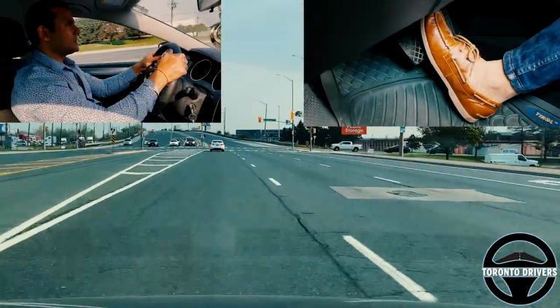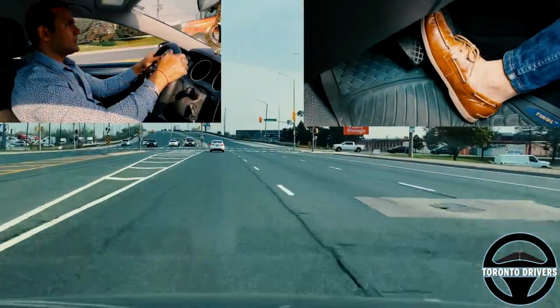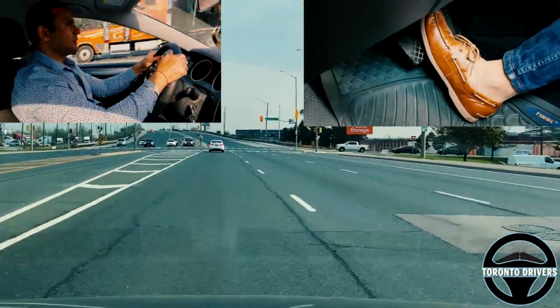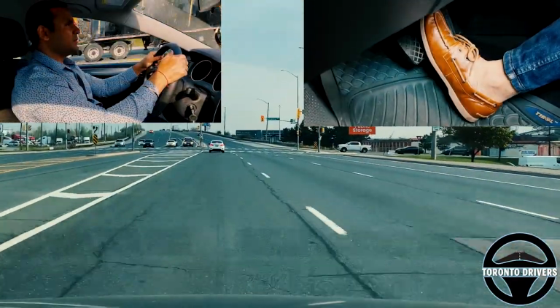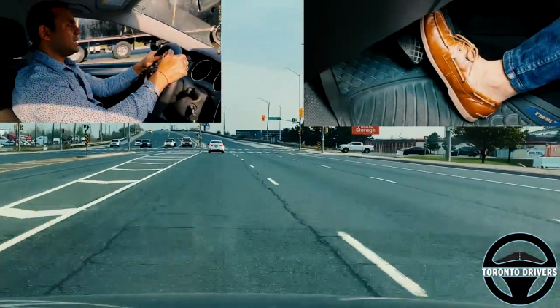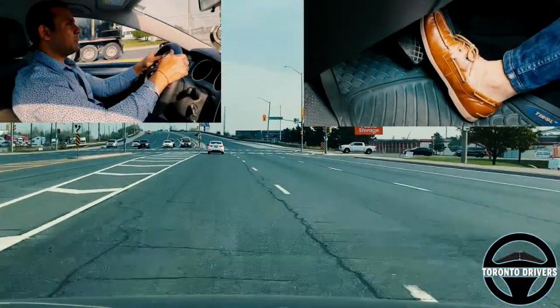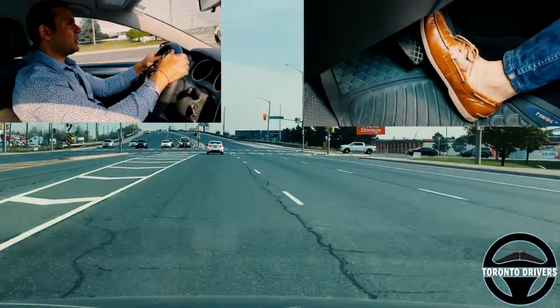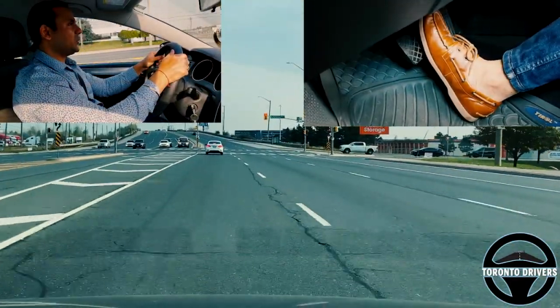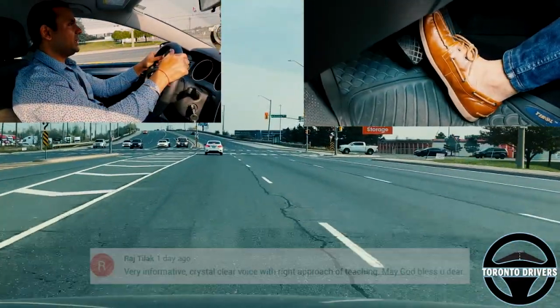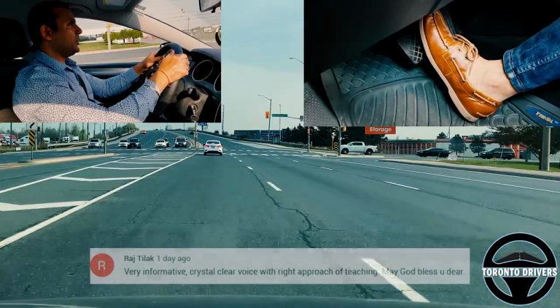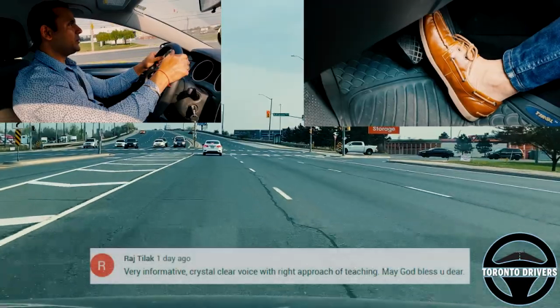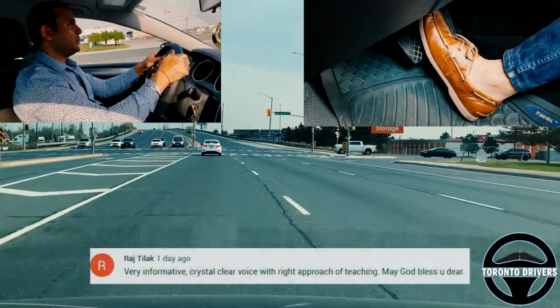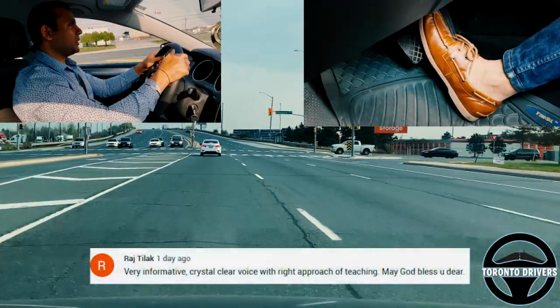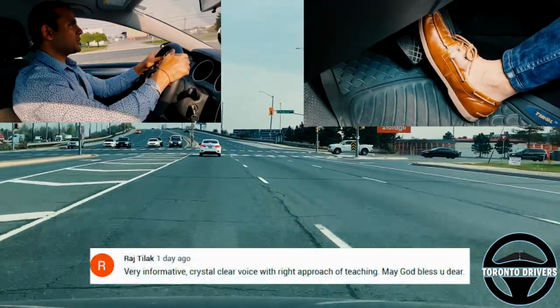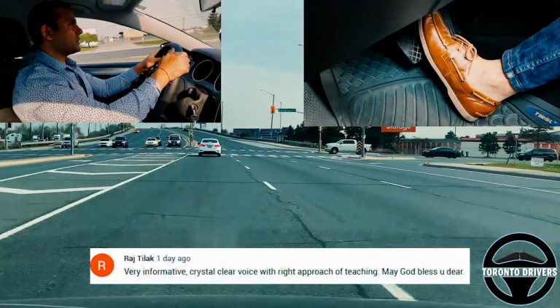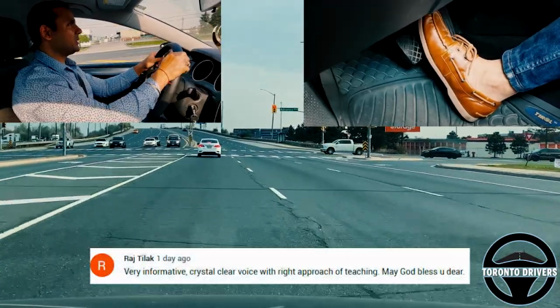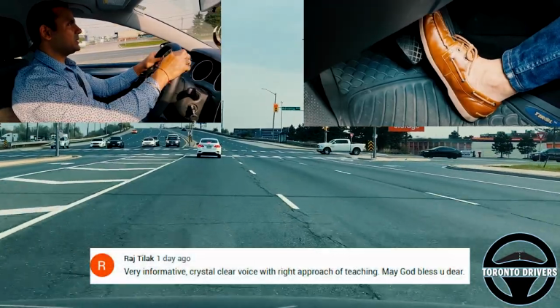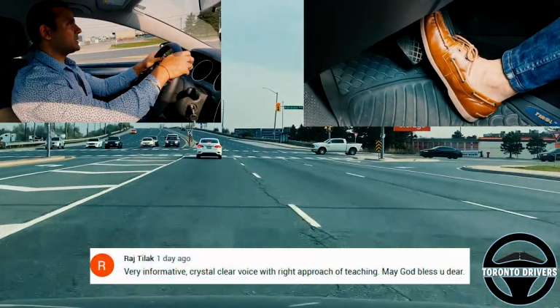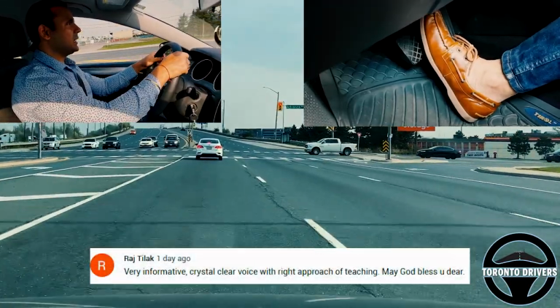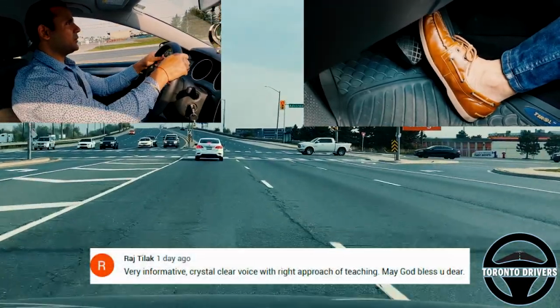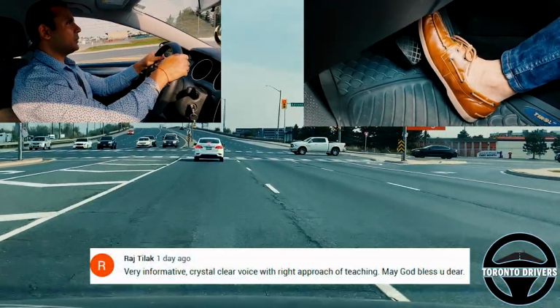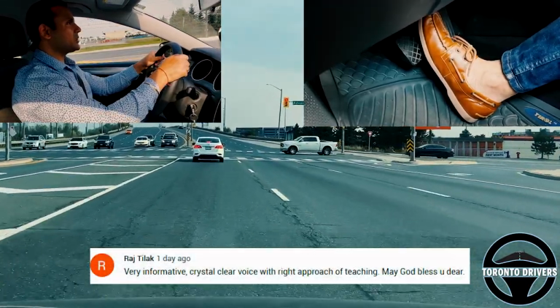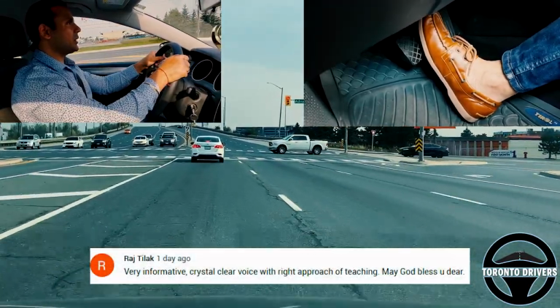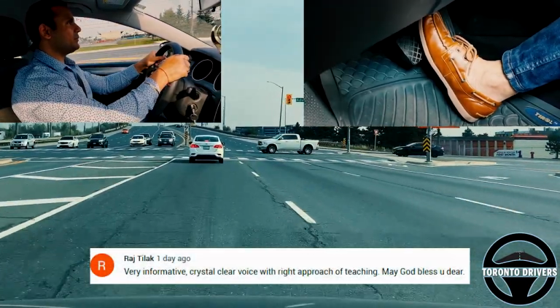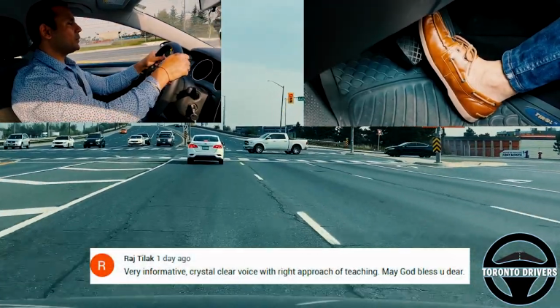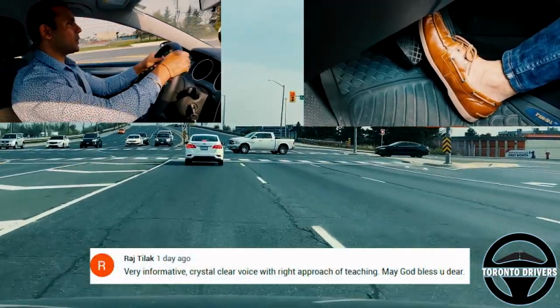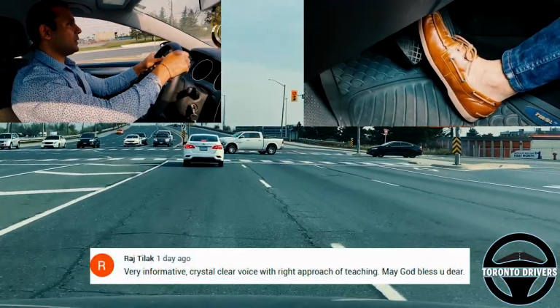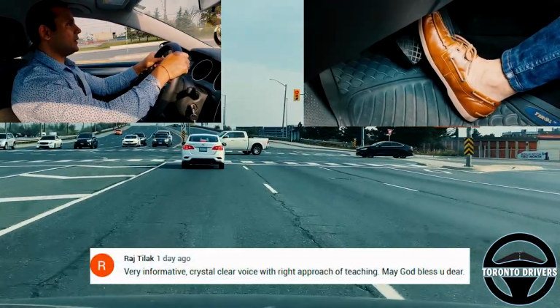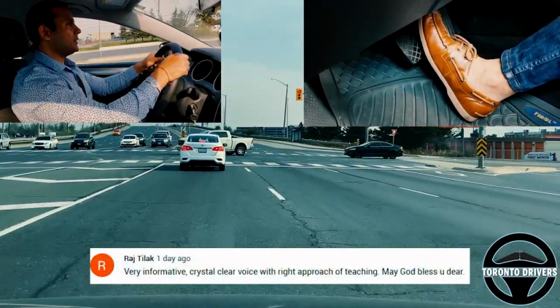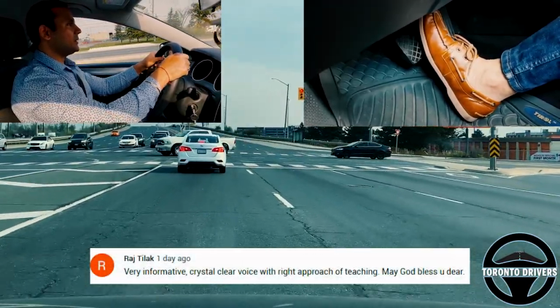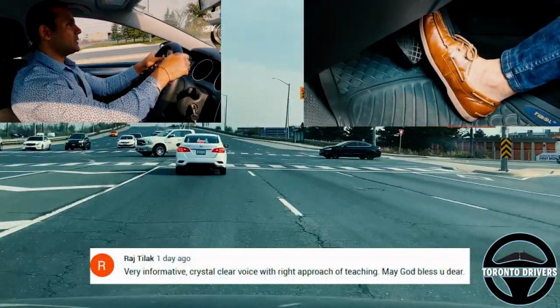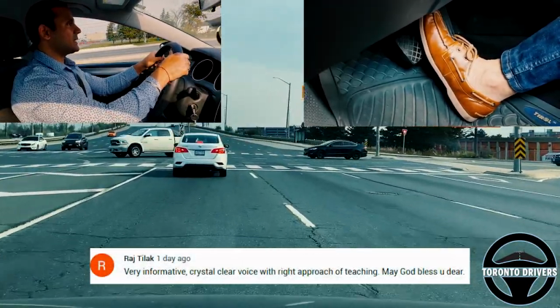If you see, I'm not turning the wheel too much — it's not a full turn, just a little bit.